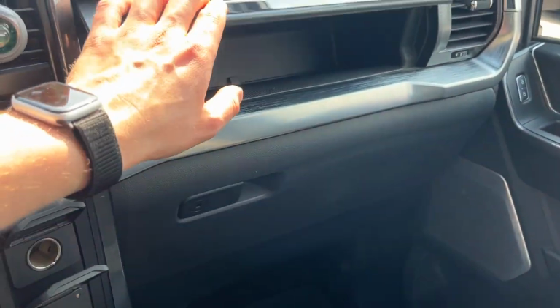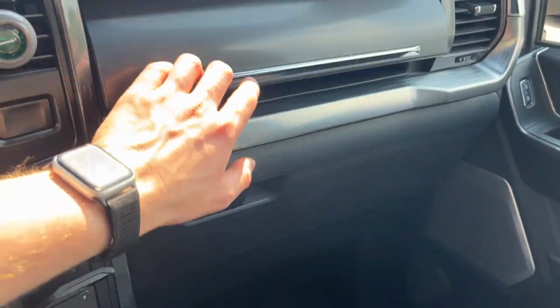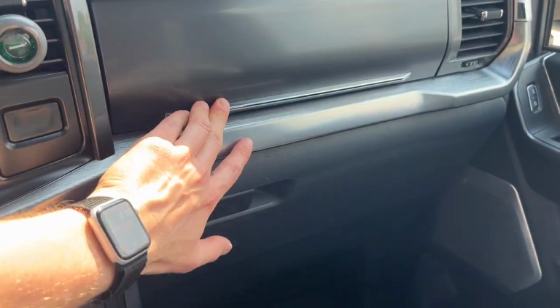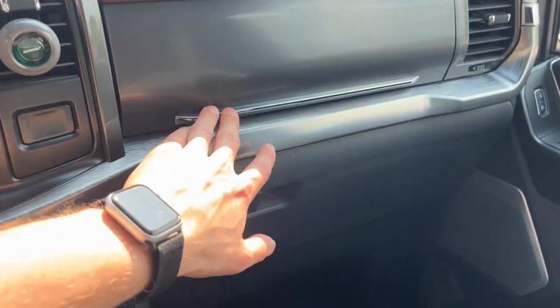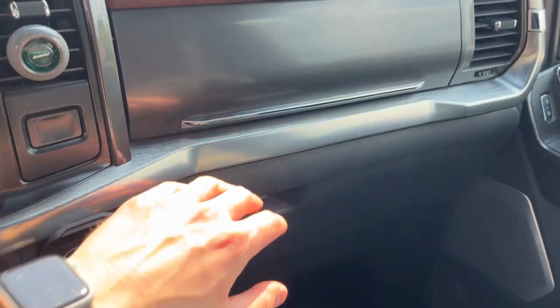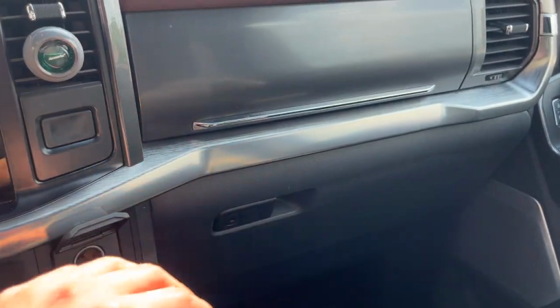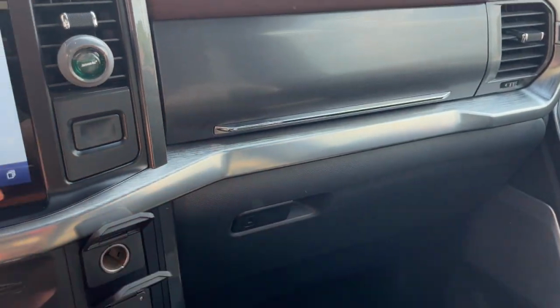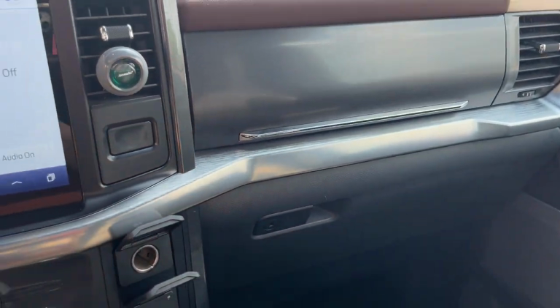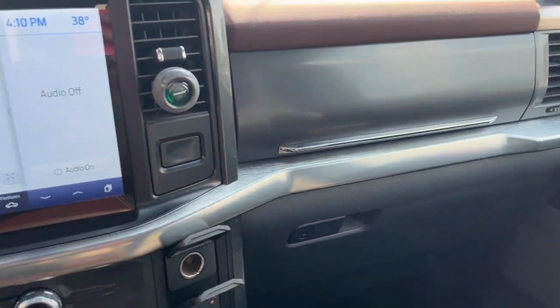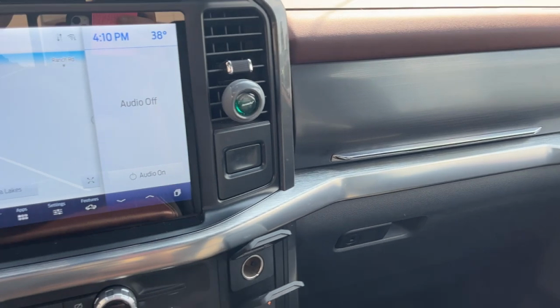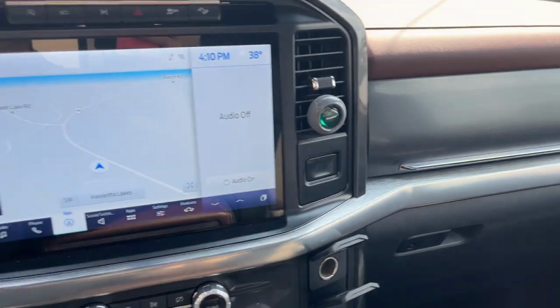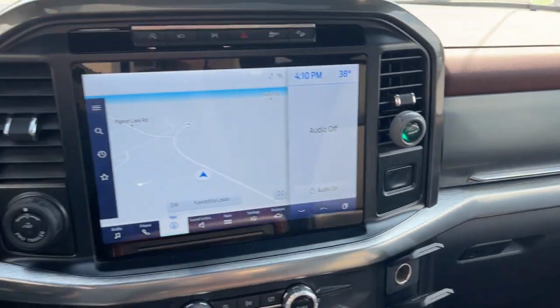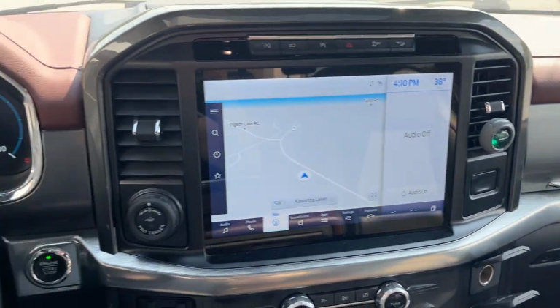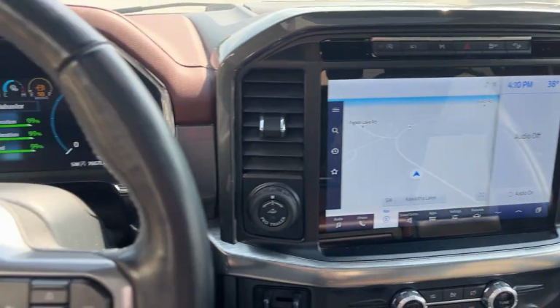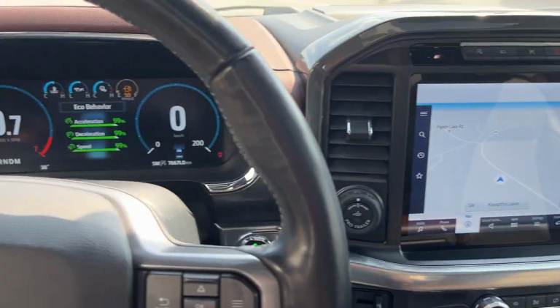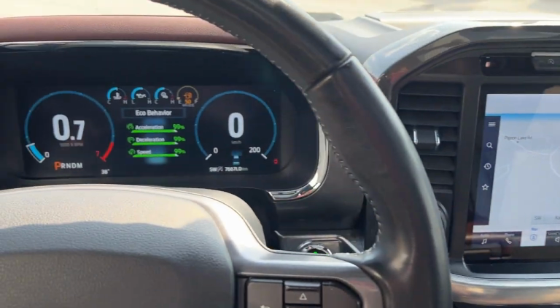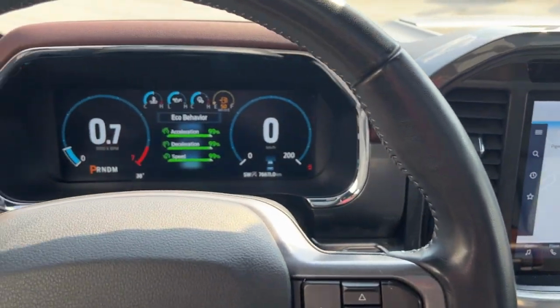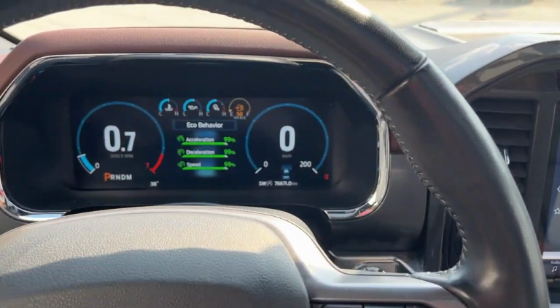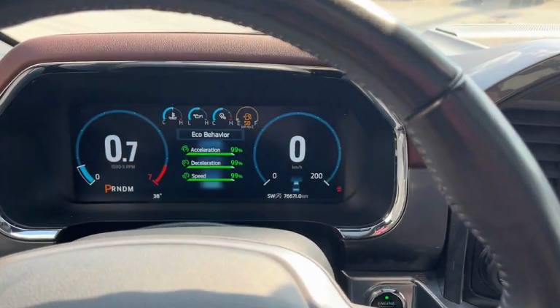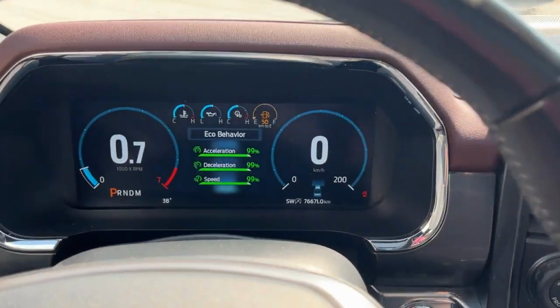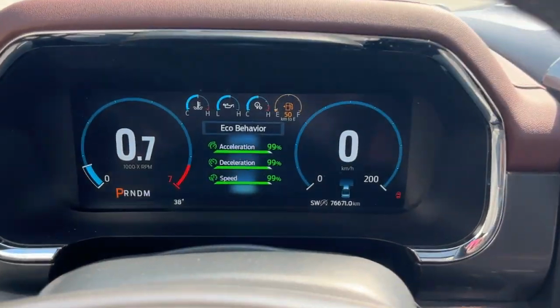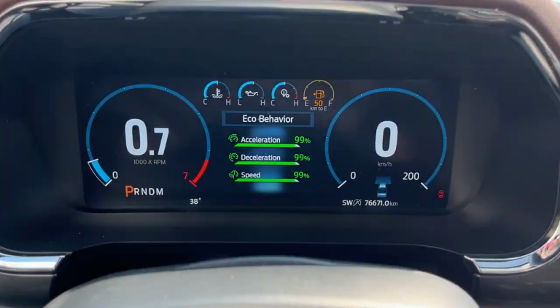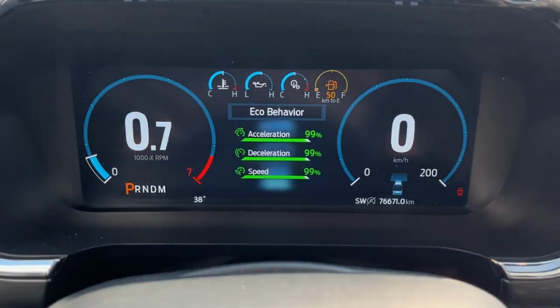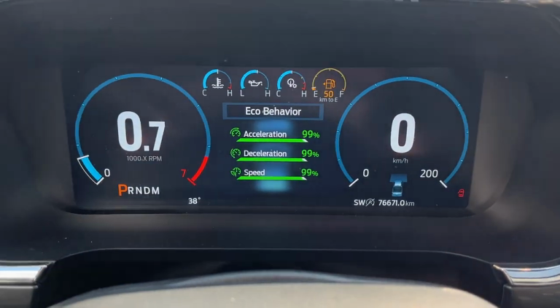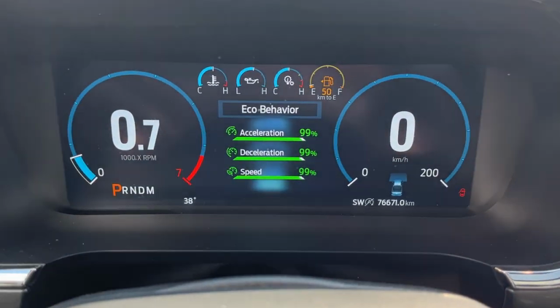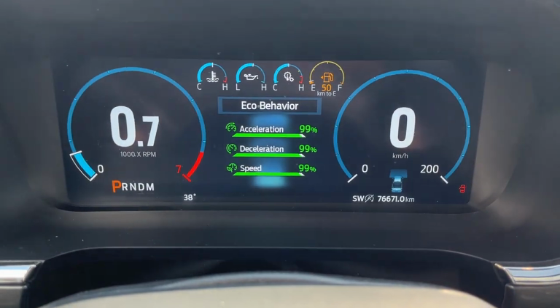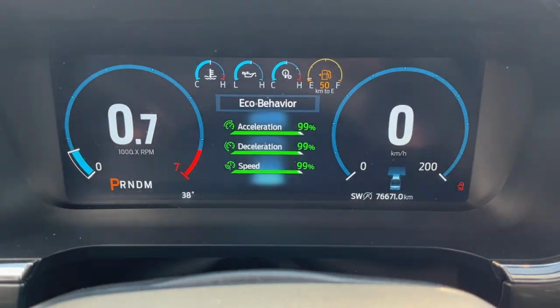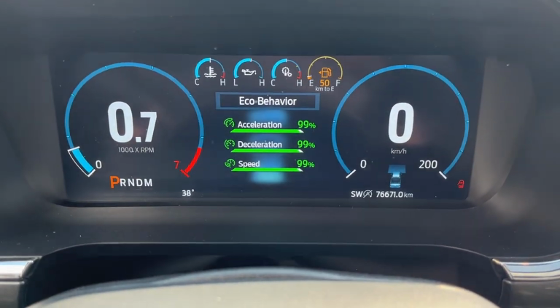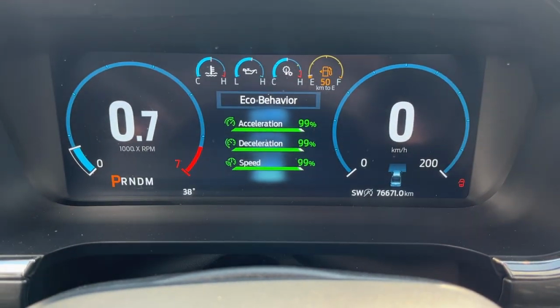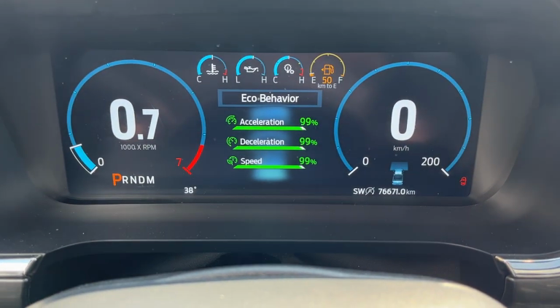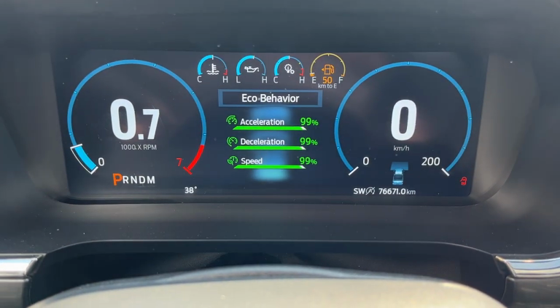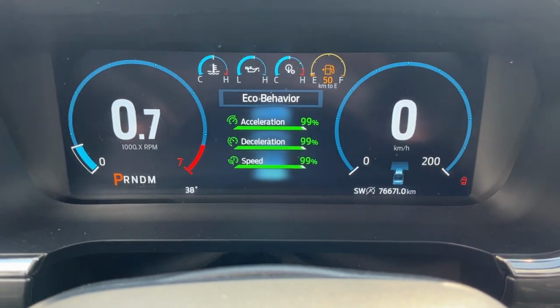So it's a really nice truck all the way around, and it only has 76,000 kilometers on it.